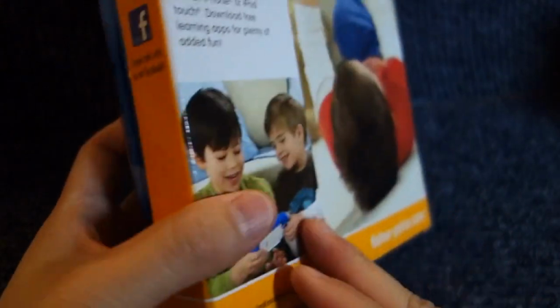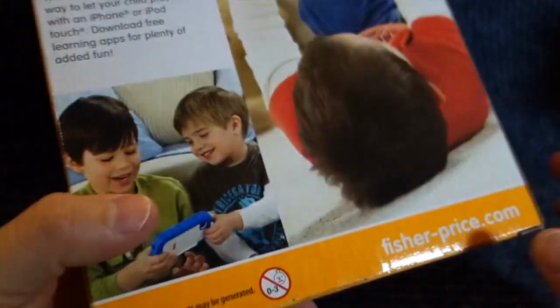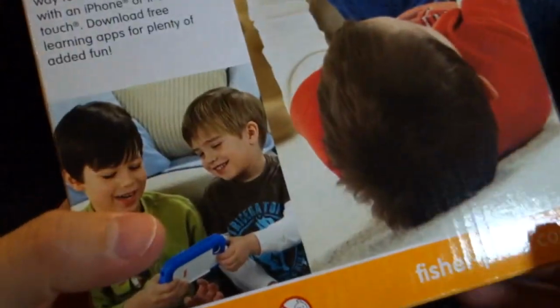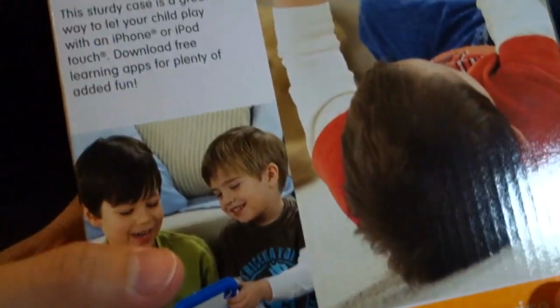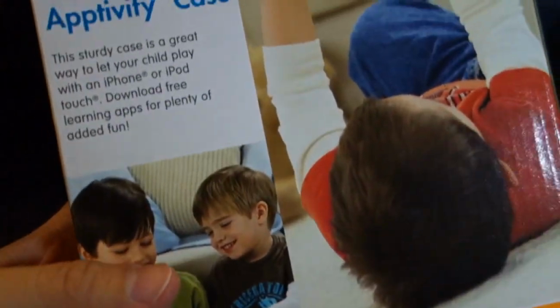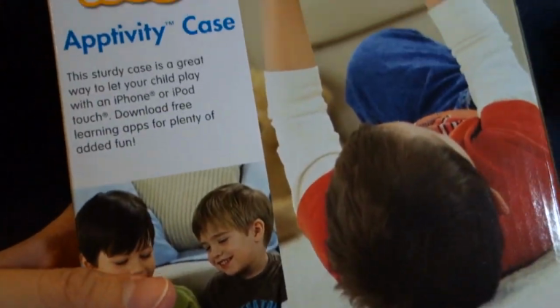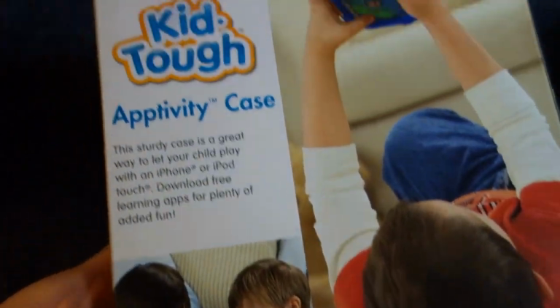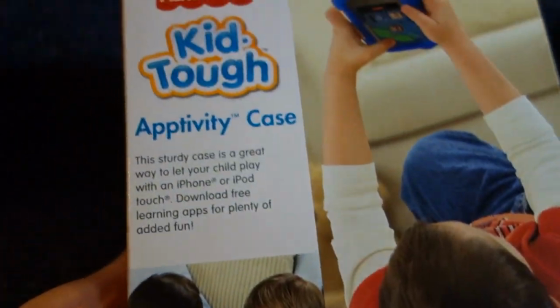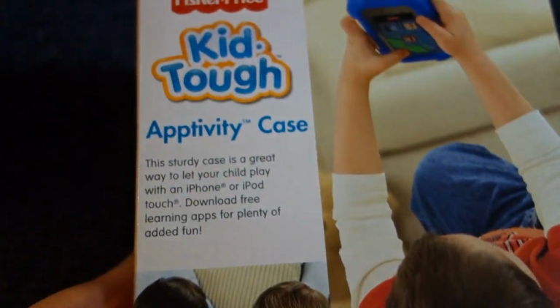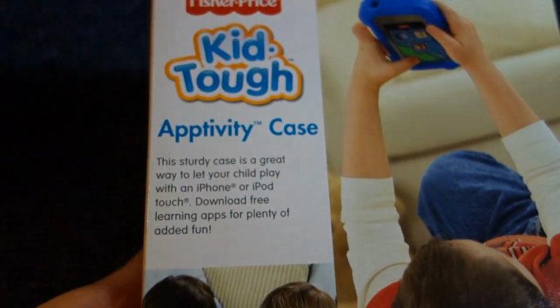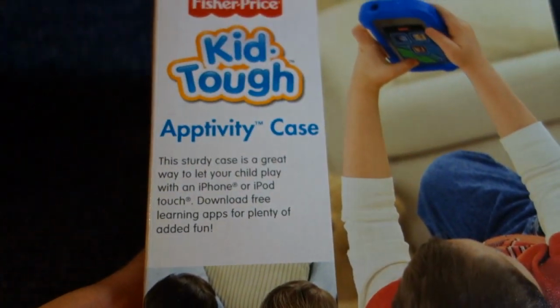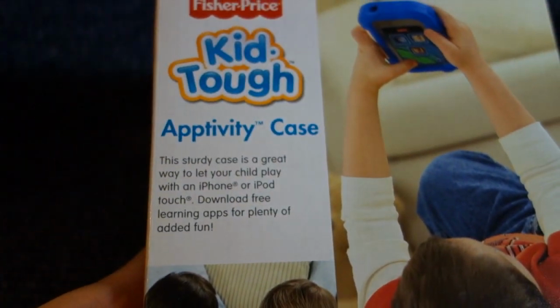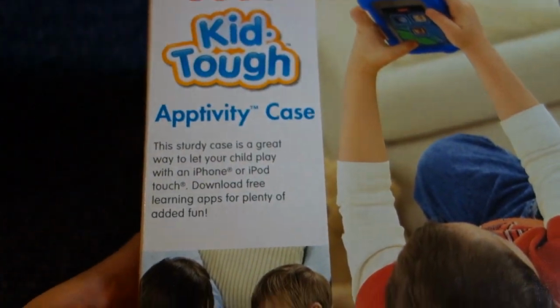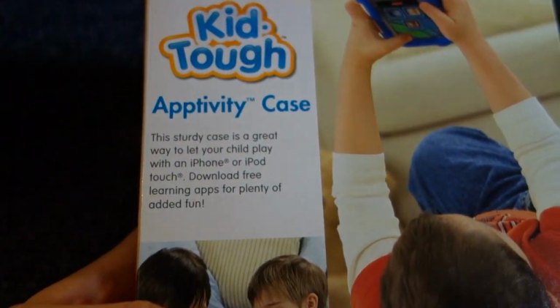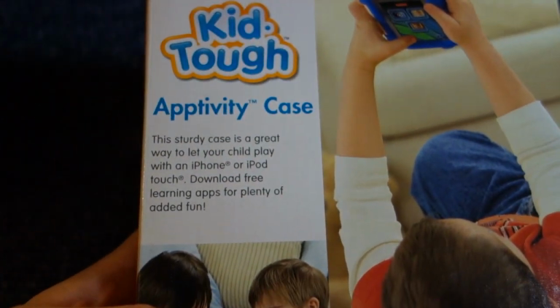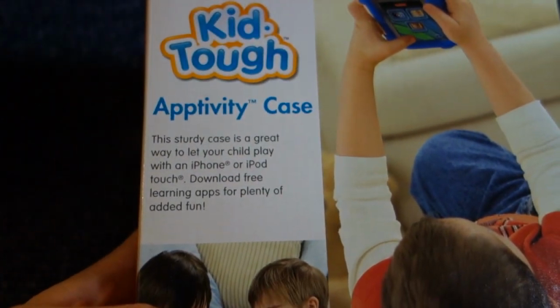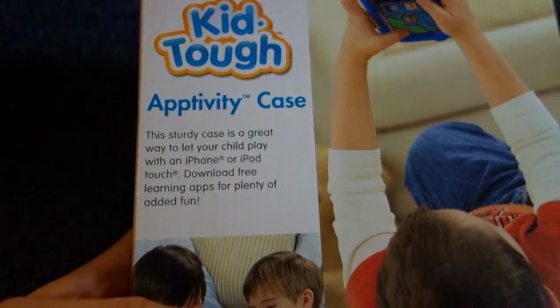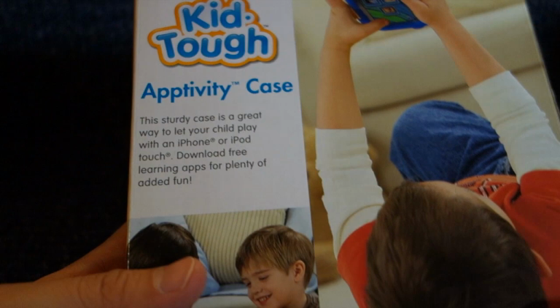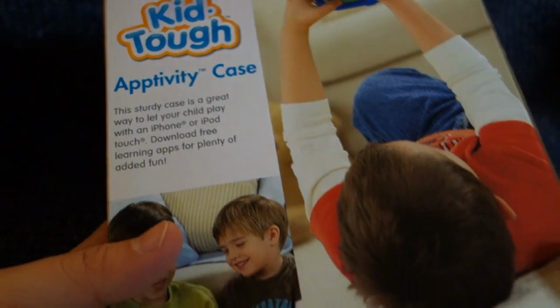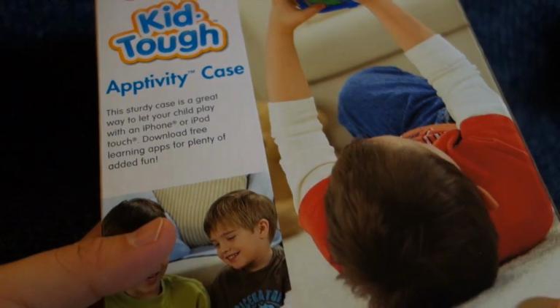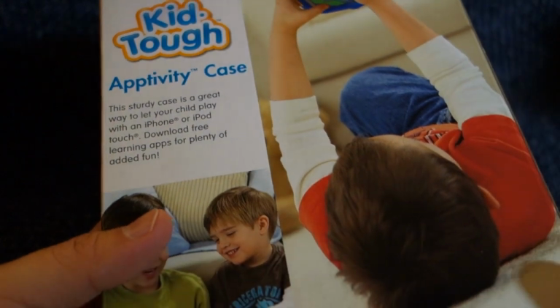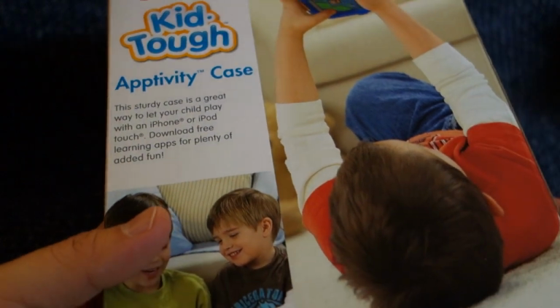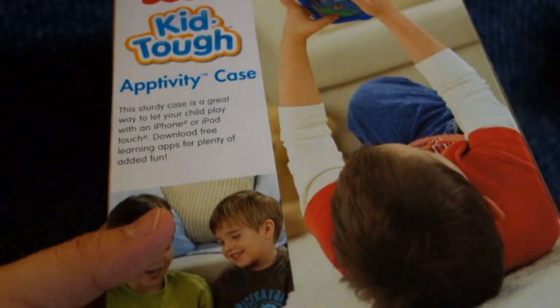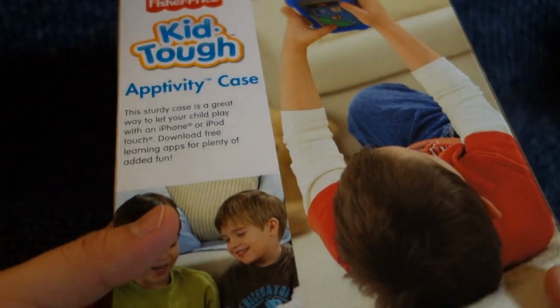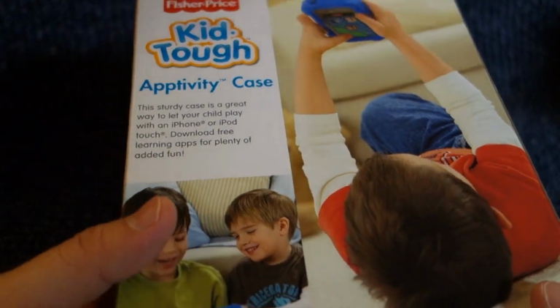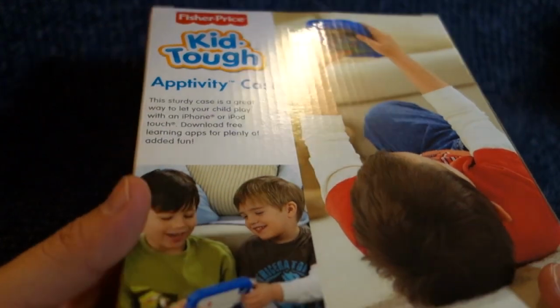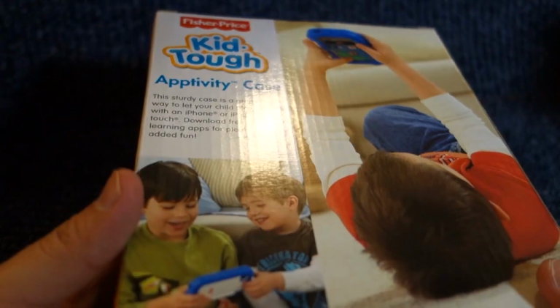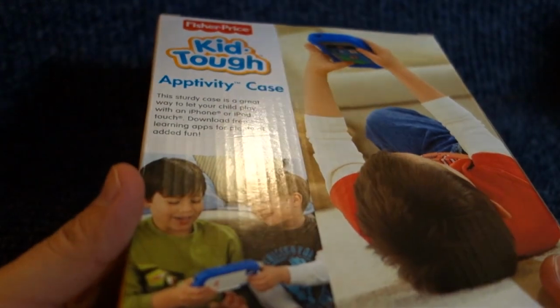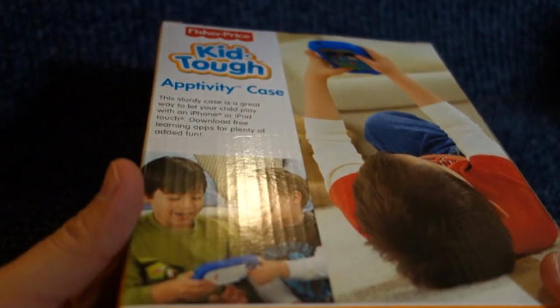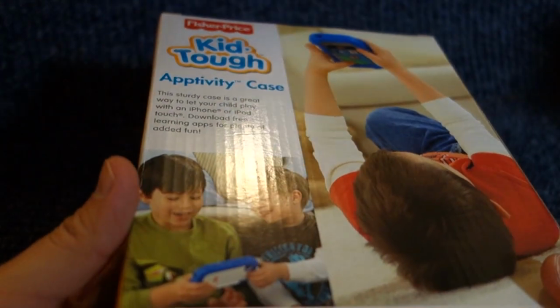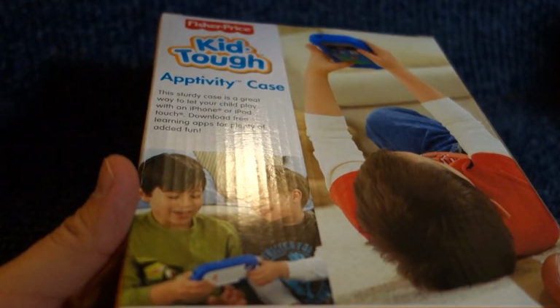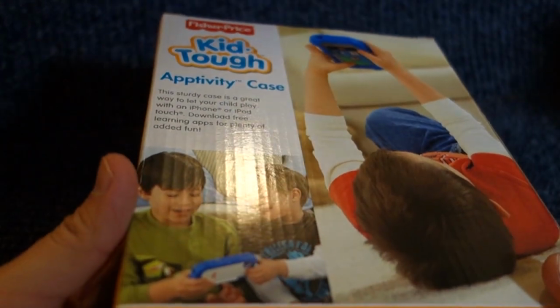It's called the Activity Tough Case. It costs about $15 retail price.